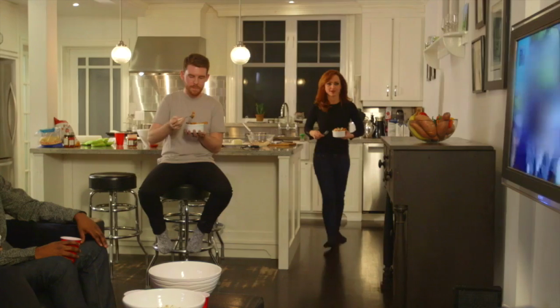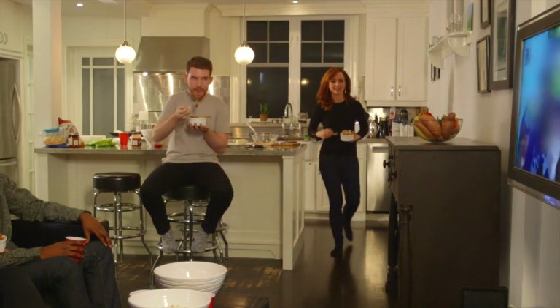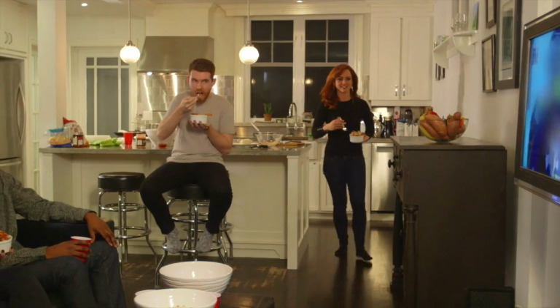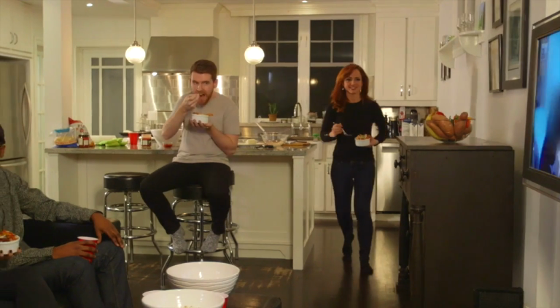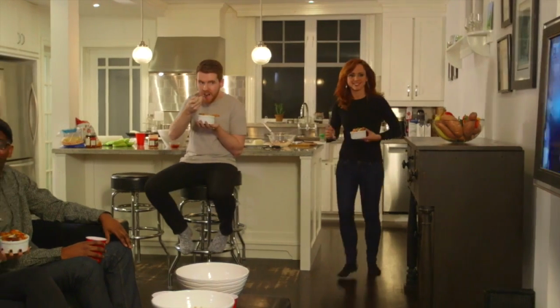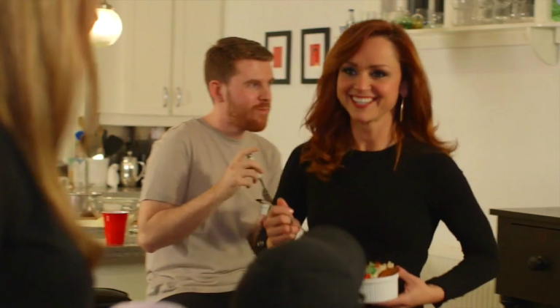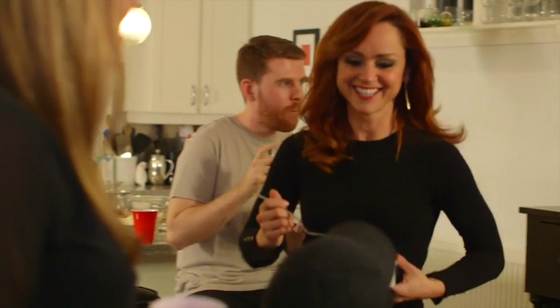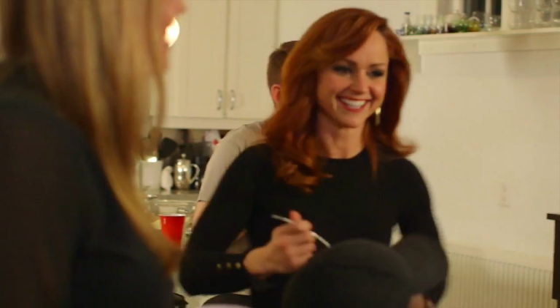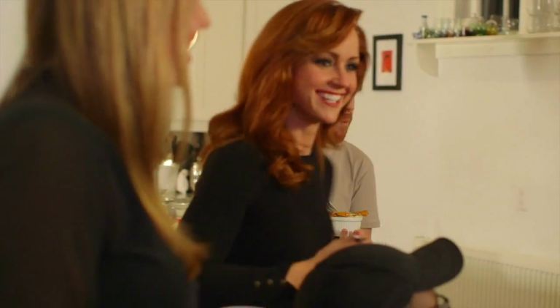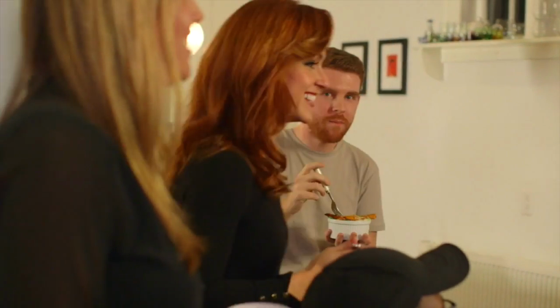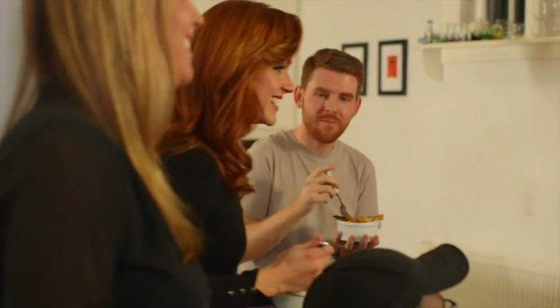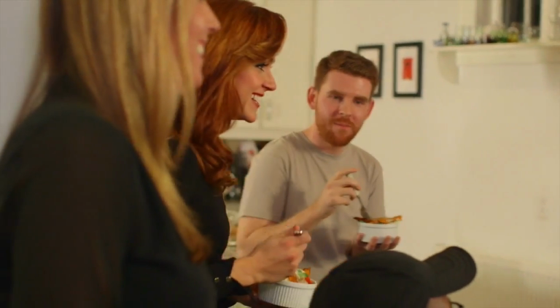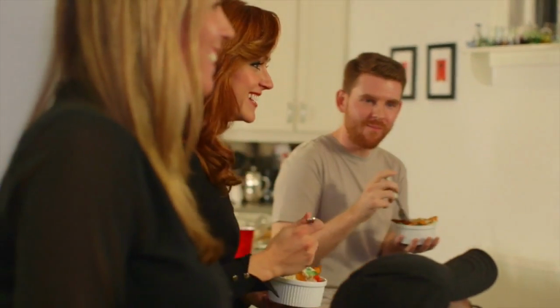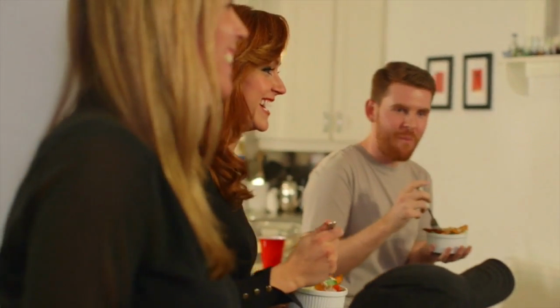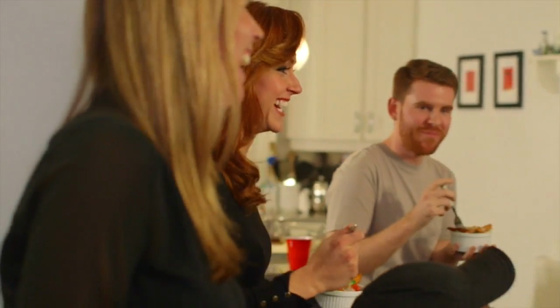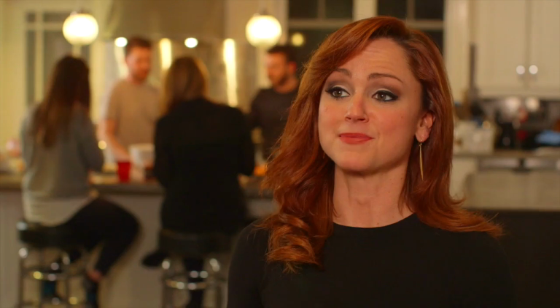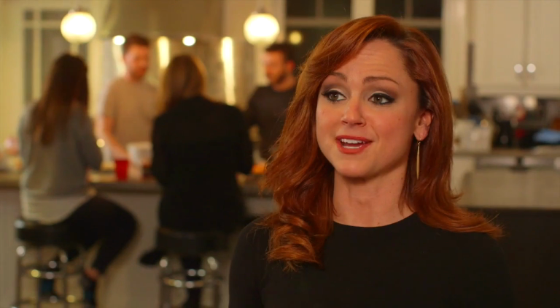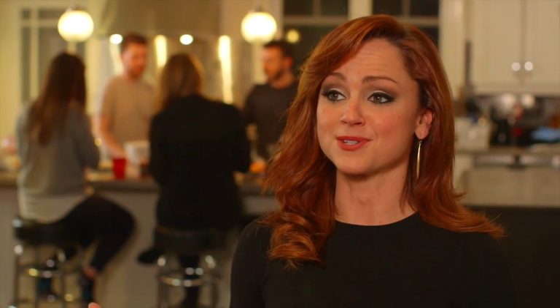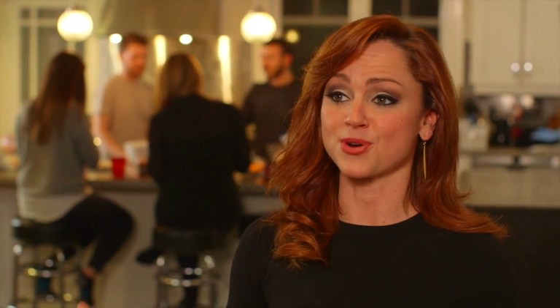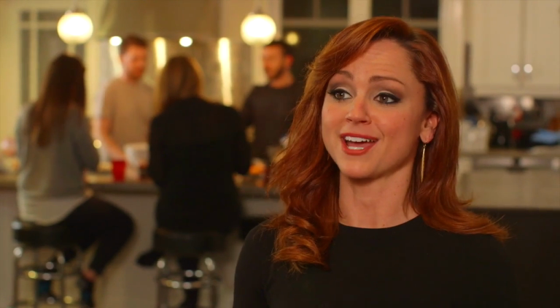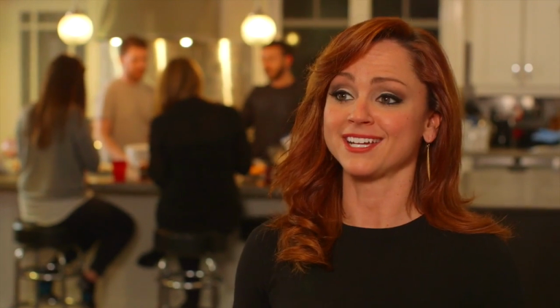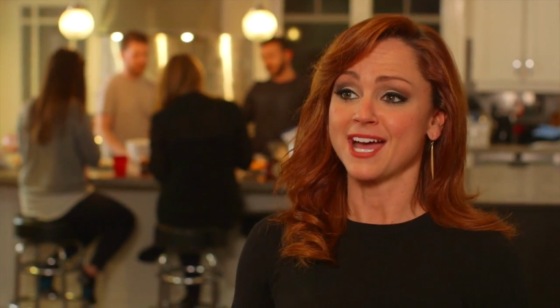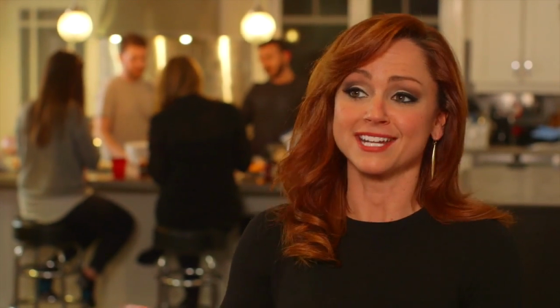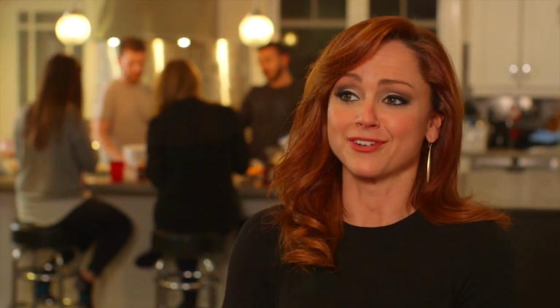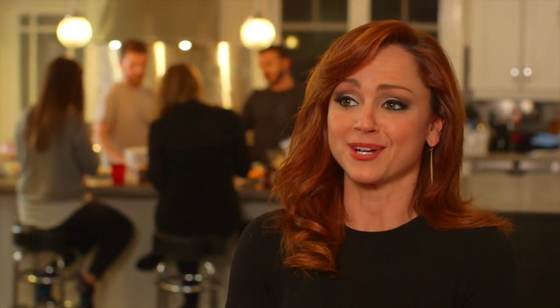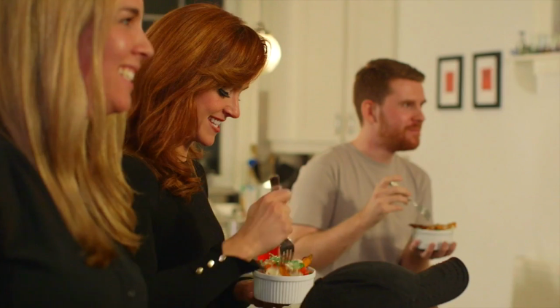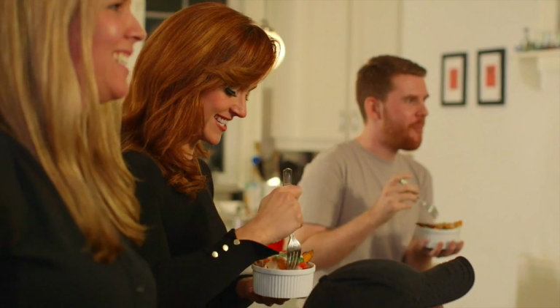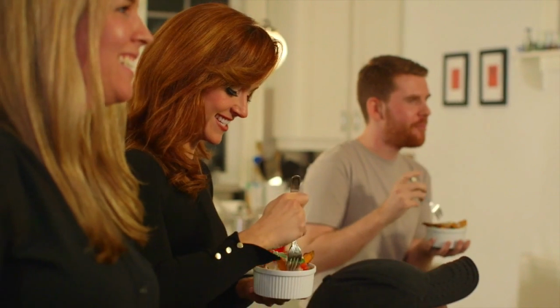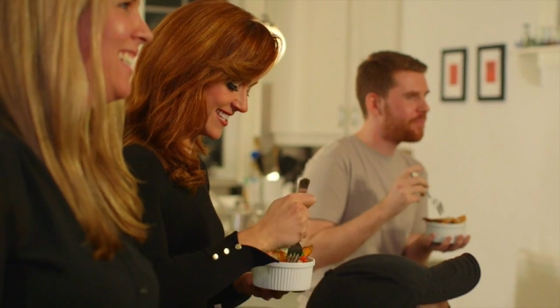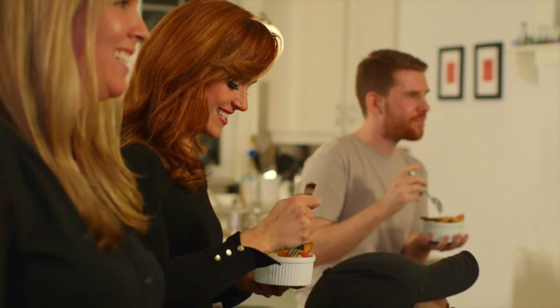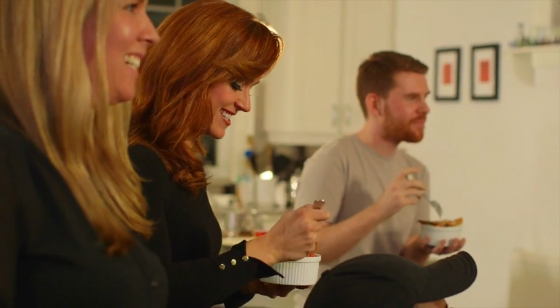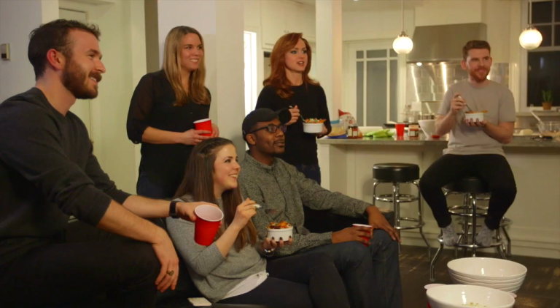One of my other favorite things to eat while watching sports is nachos, so I'm not going to be scared to try adding different ingredients anymore. That'll be my next challenge.